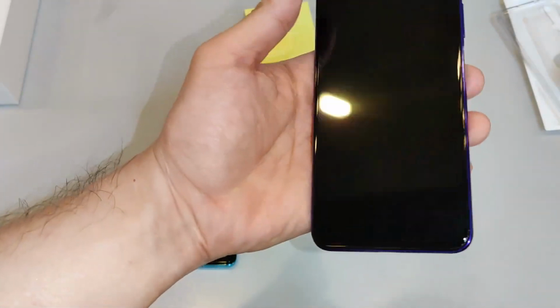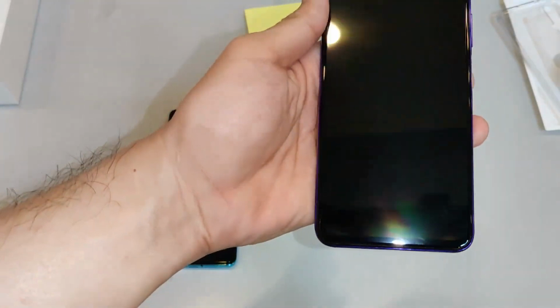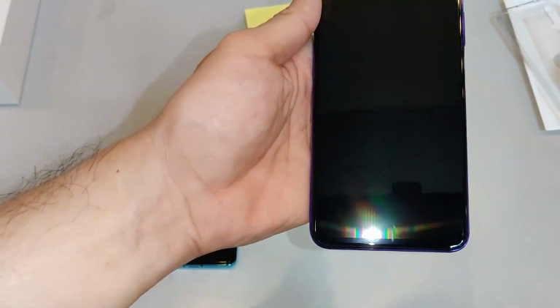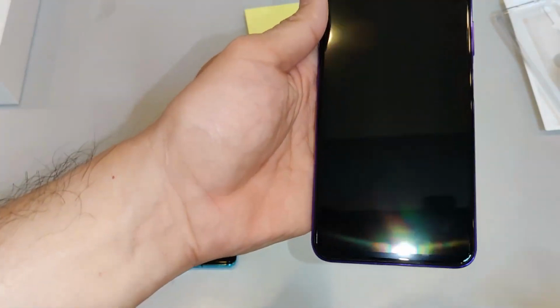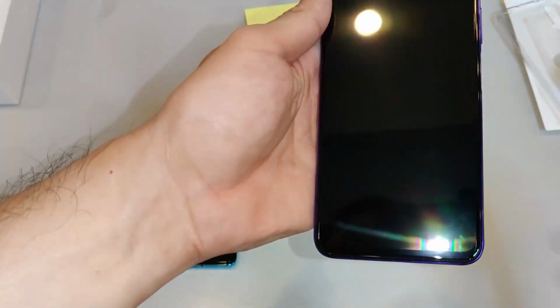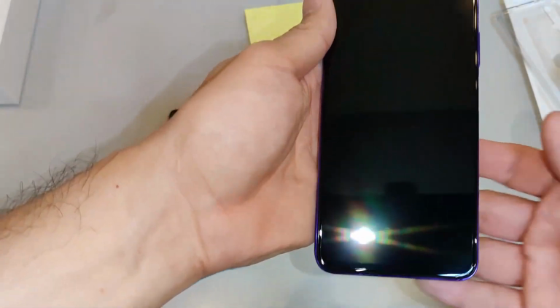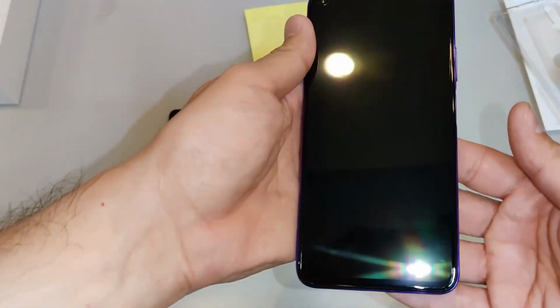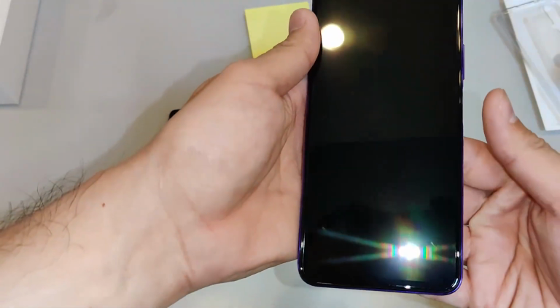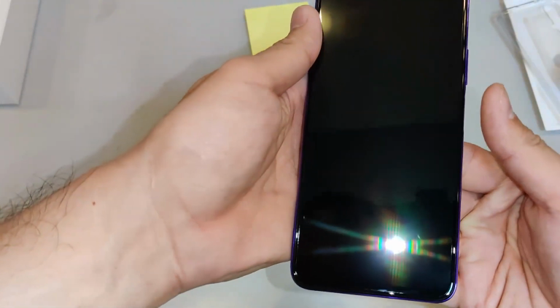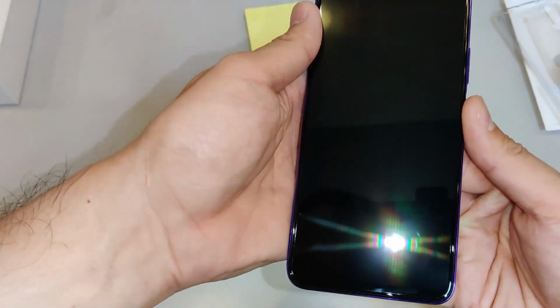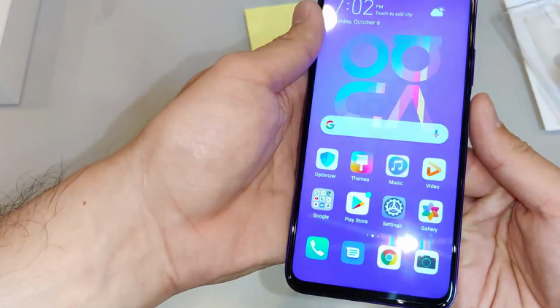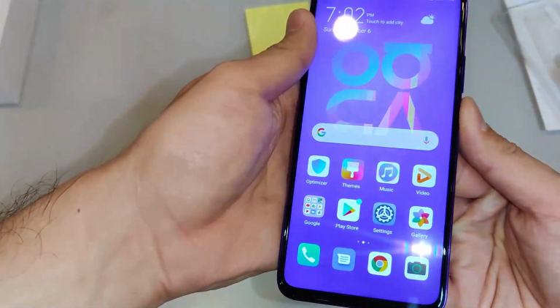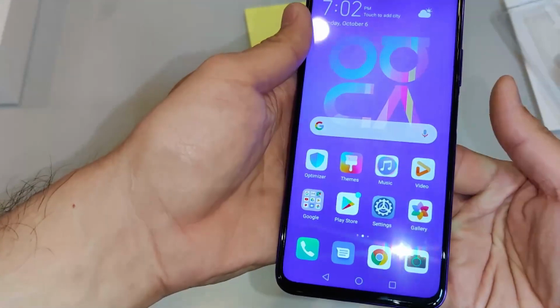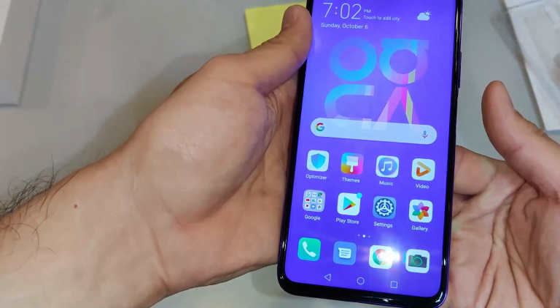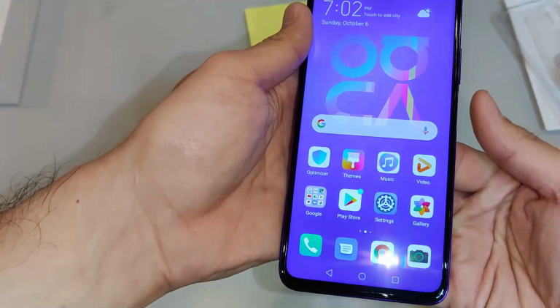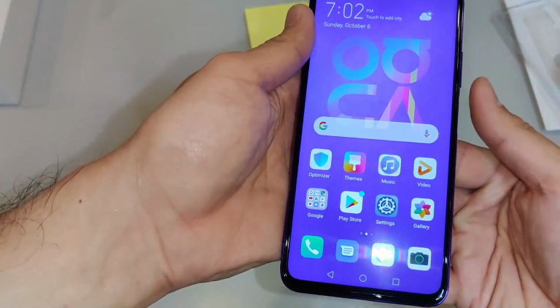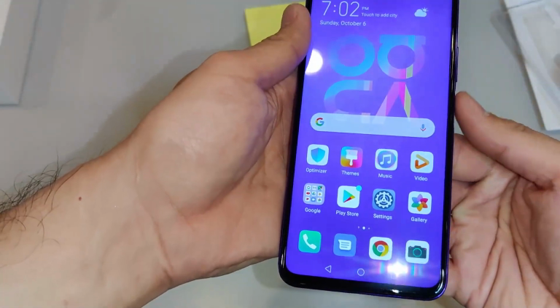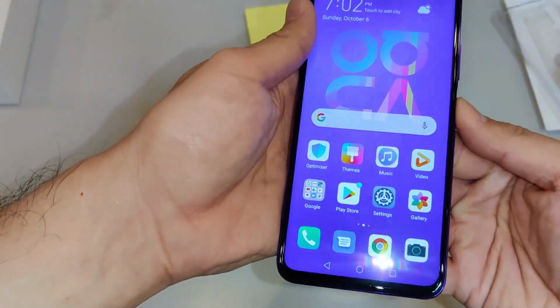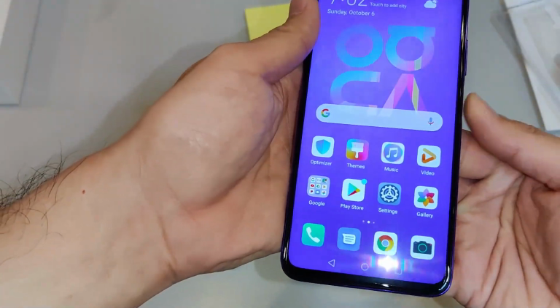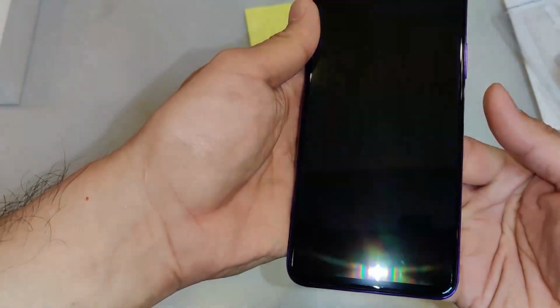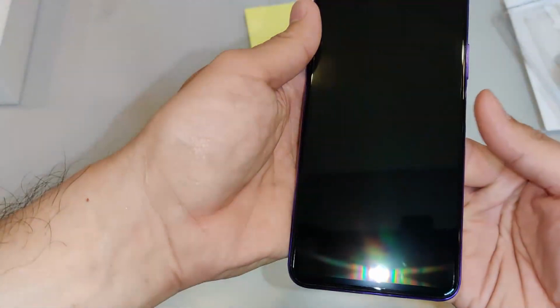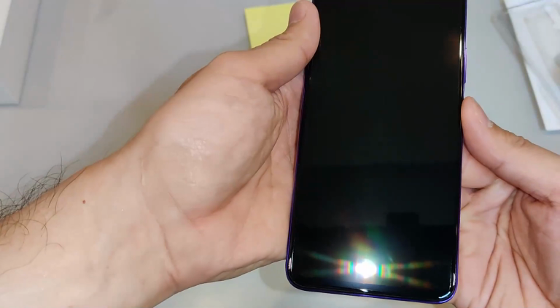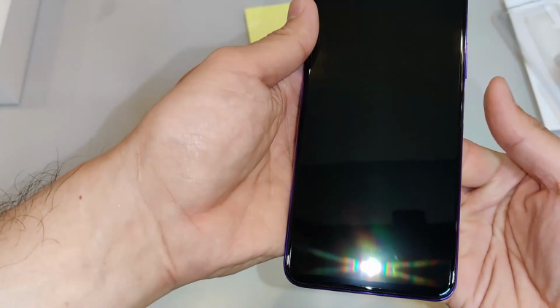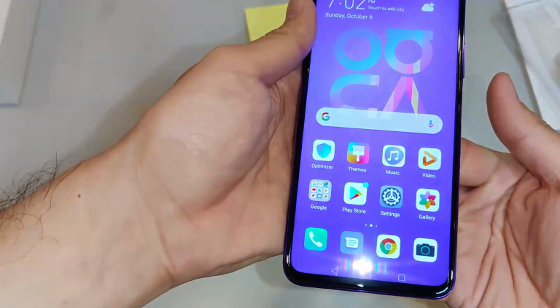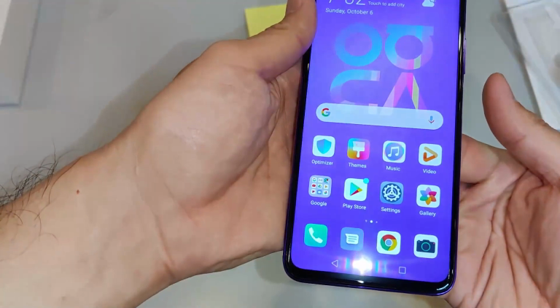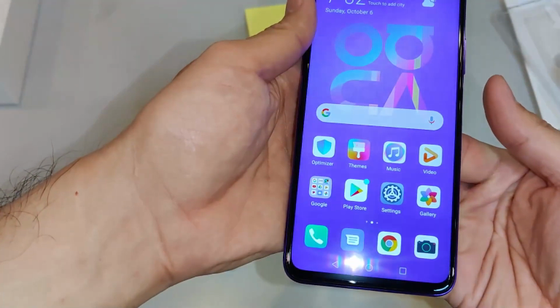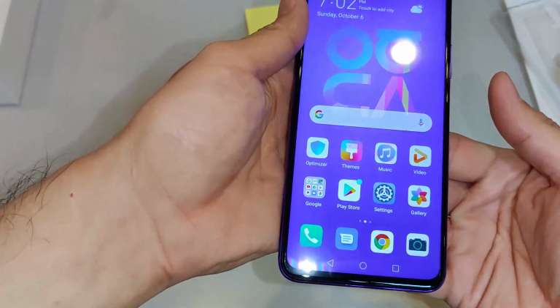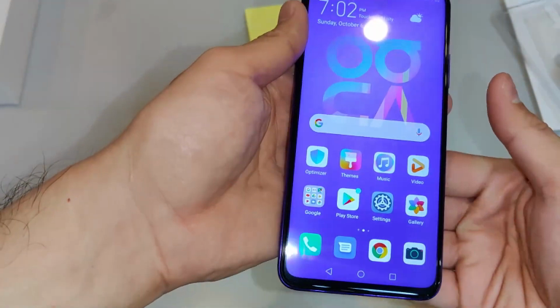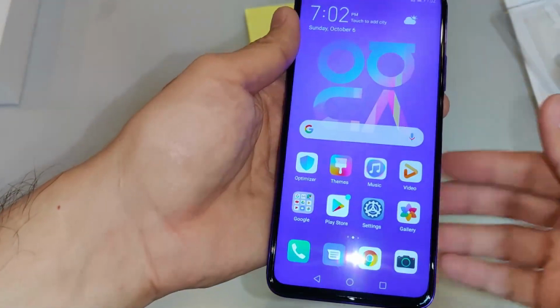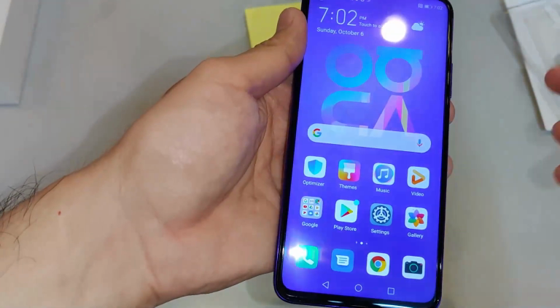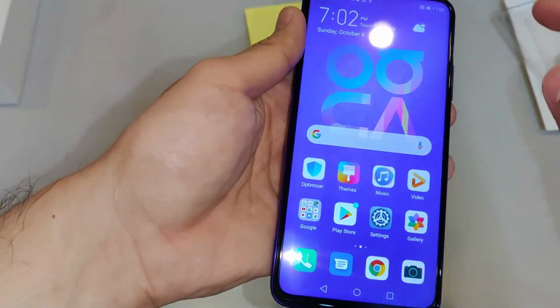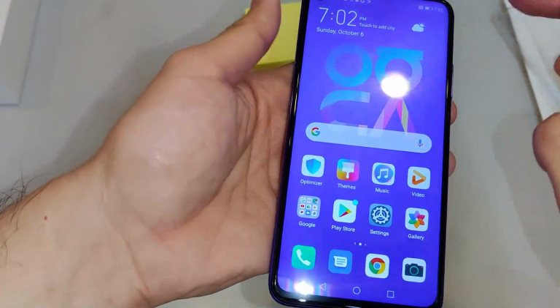Let's try out the fingerprint sensor now. It's pretty quick — yeah, it's very fast.